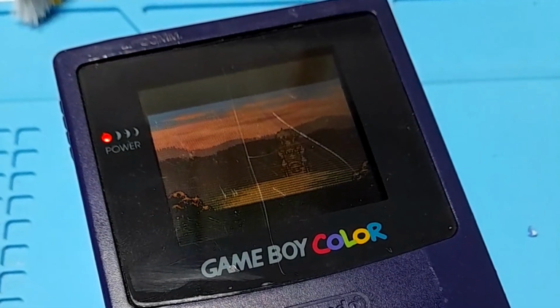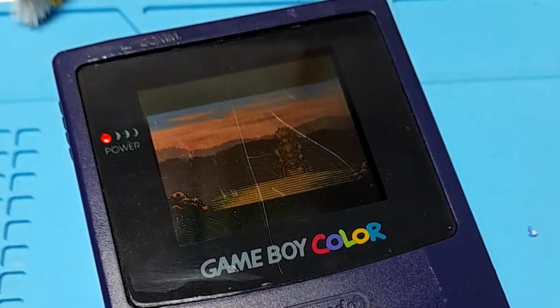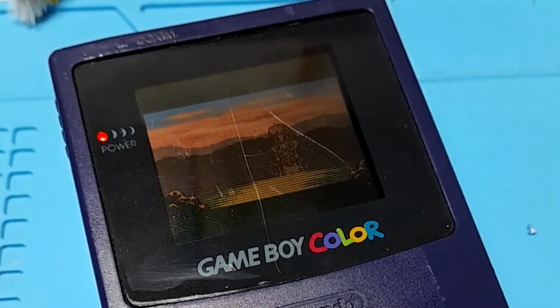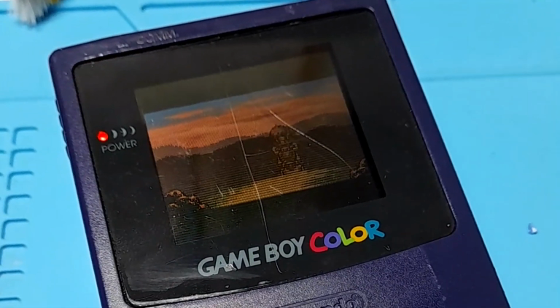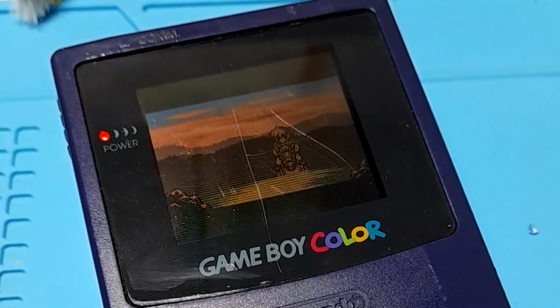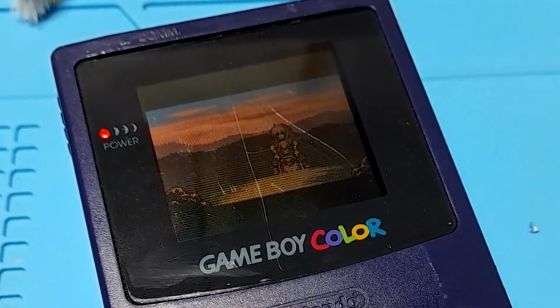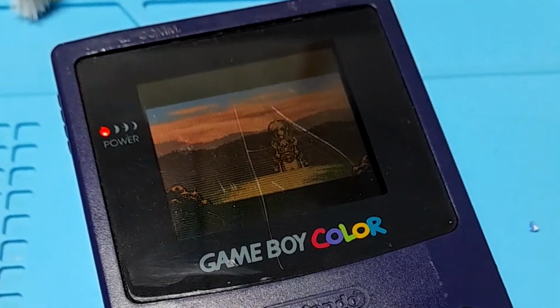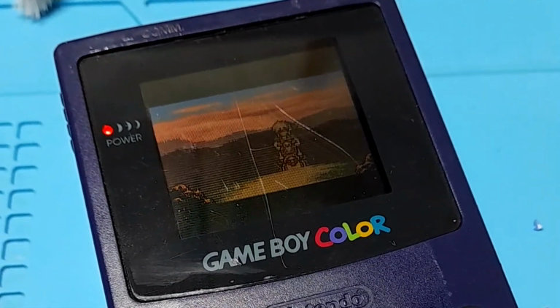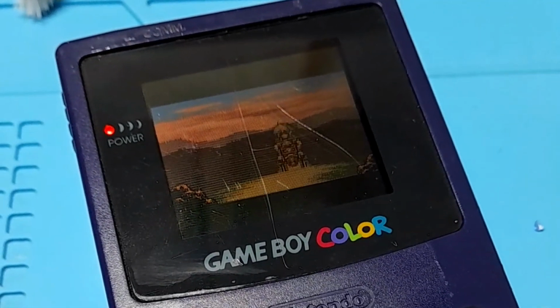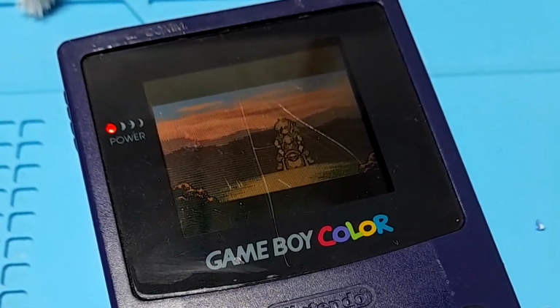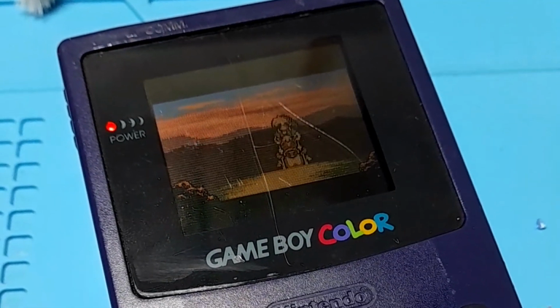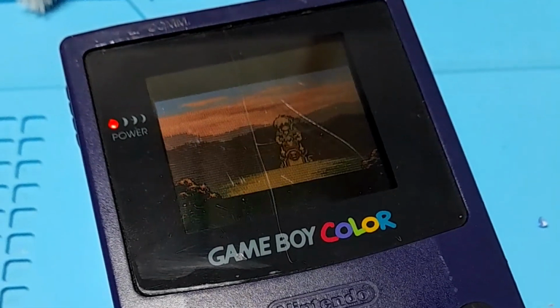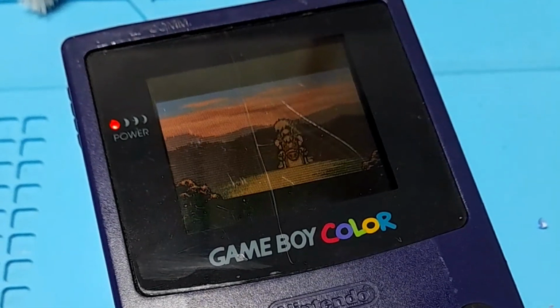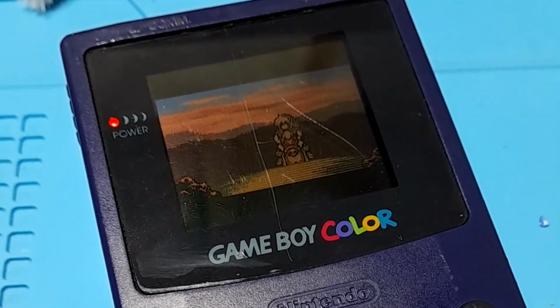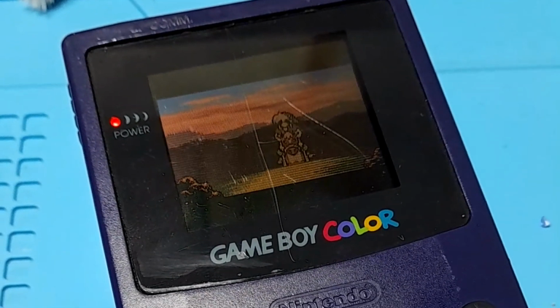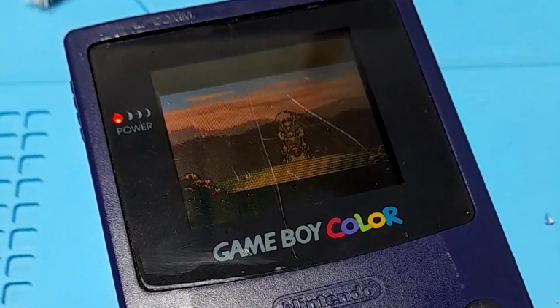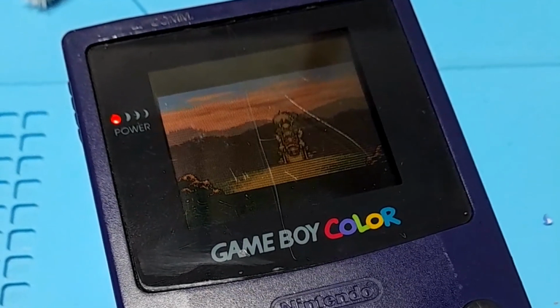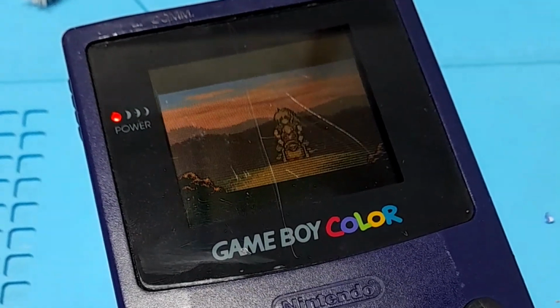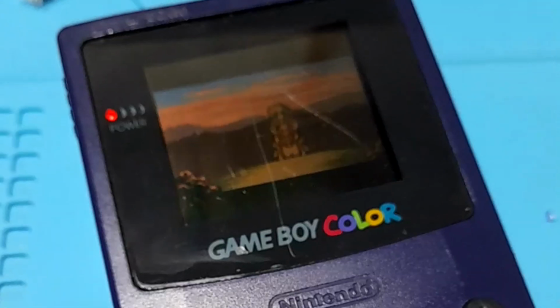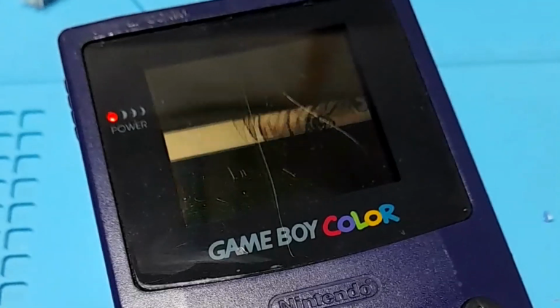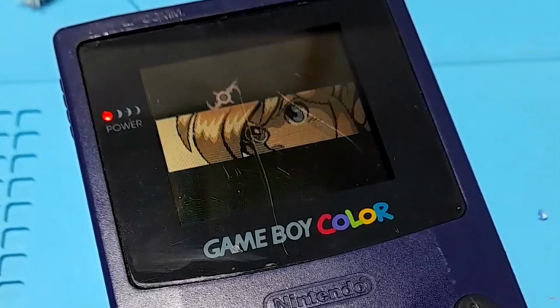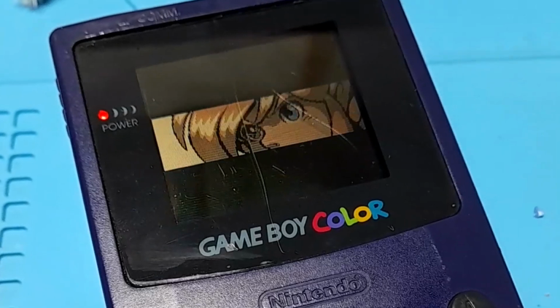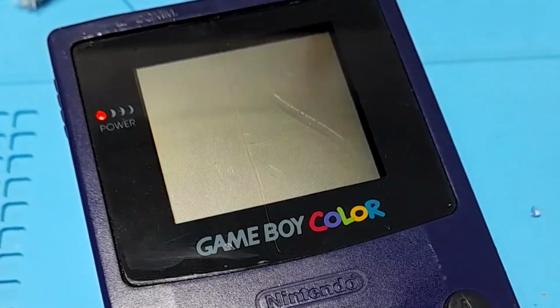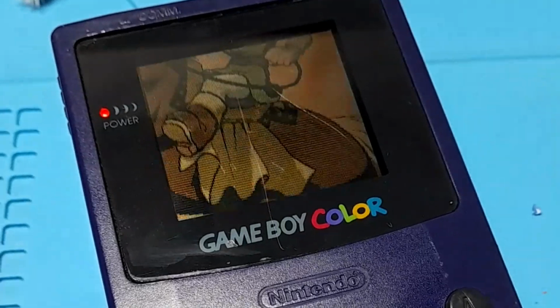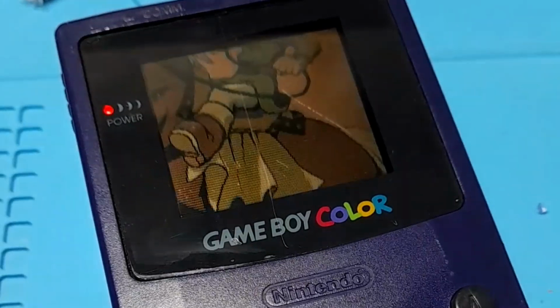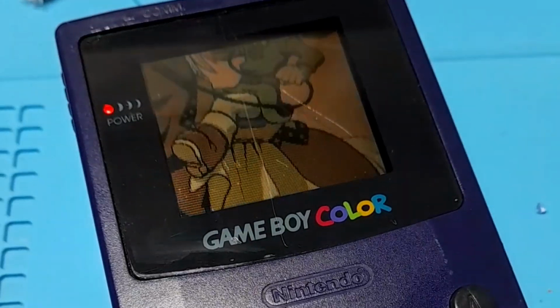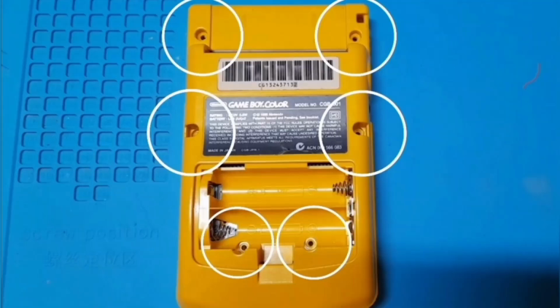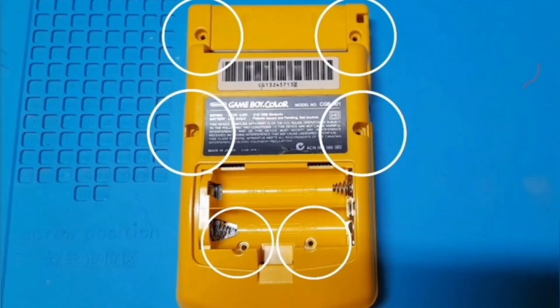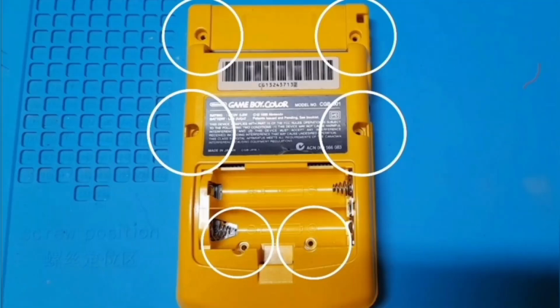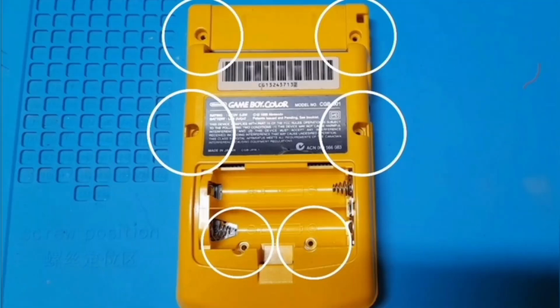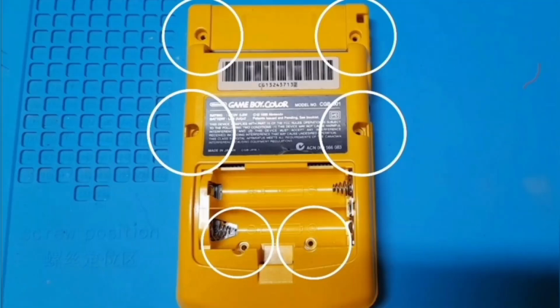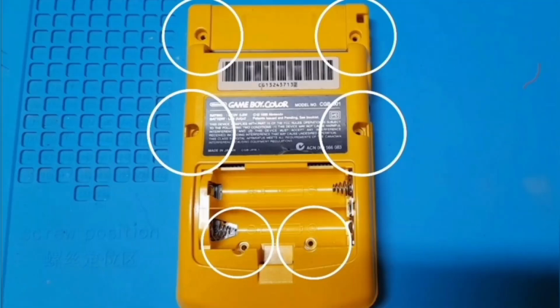This Game Boy's audio is currently underwhelming. Let's see what this amp can do.